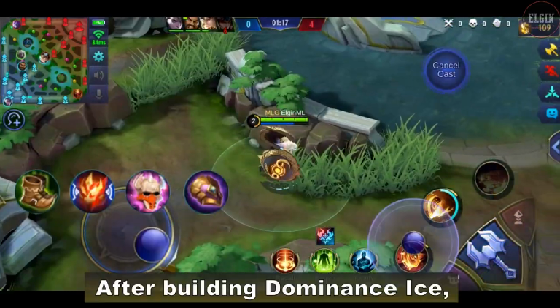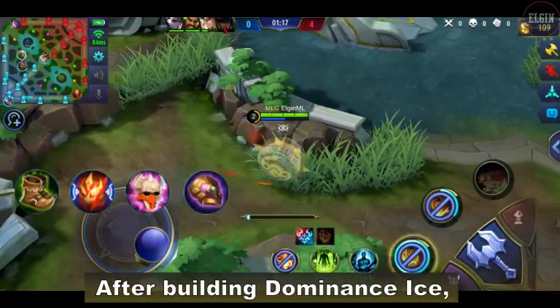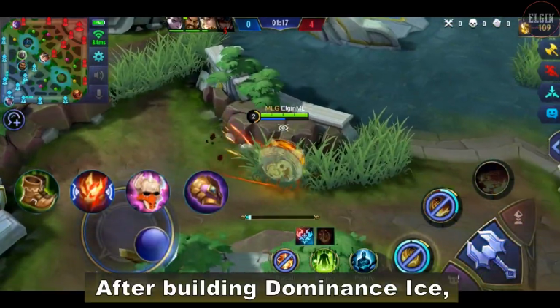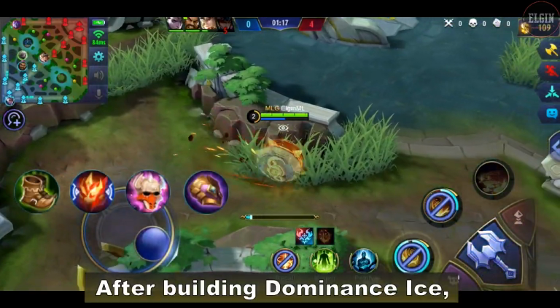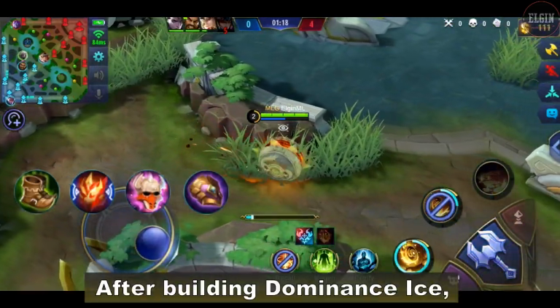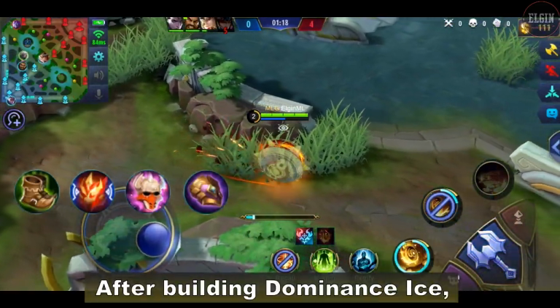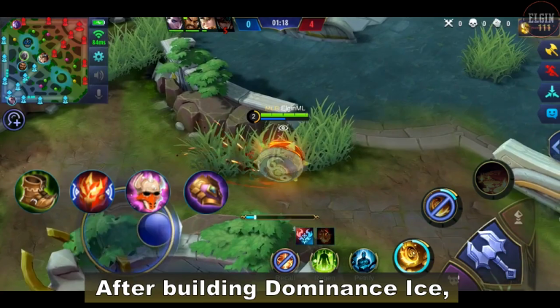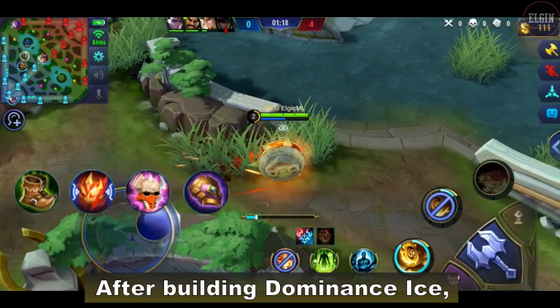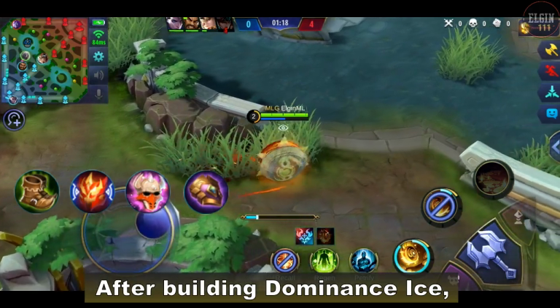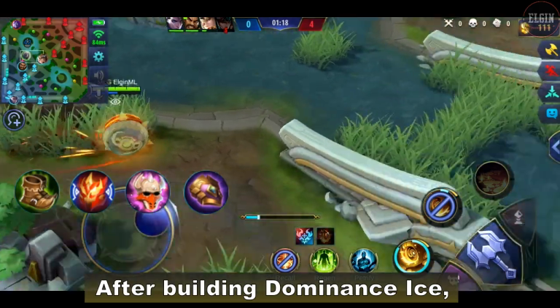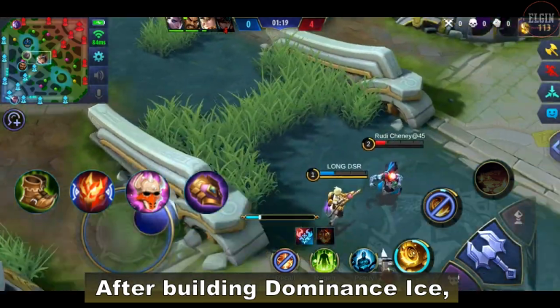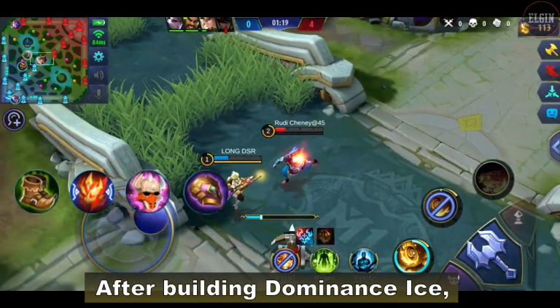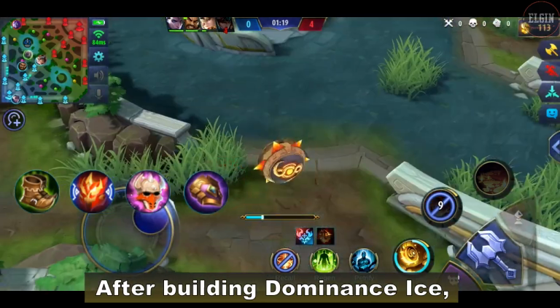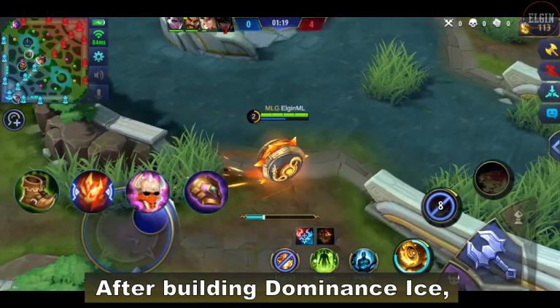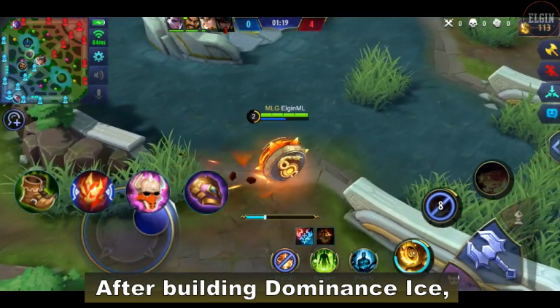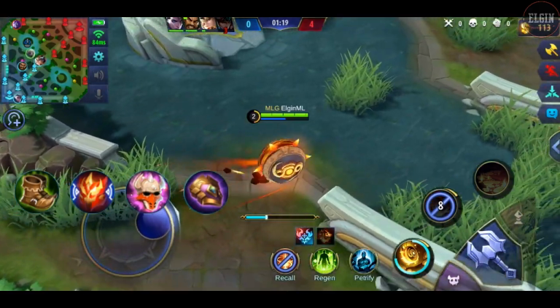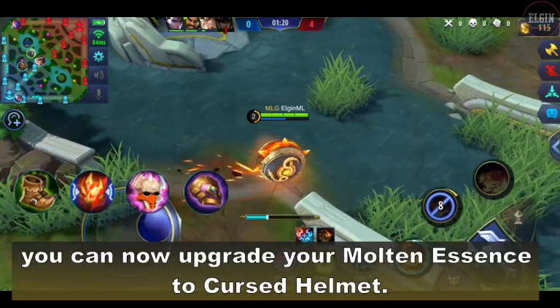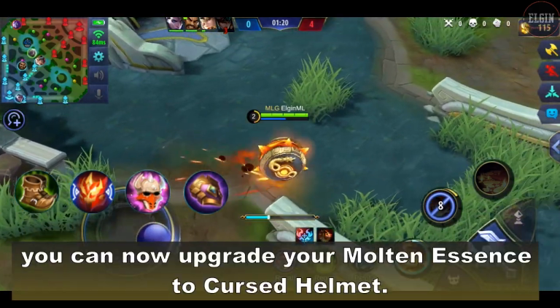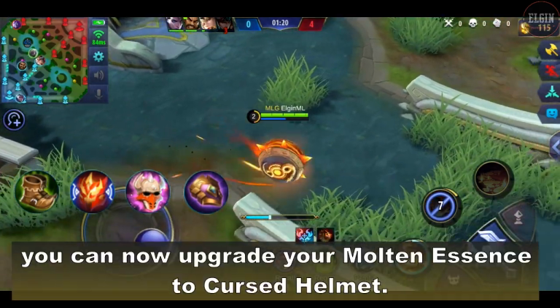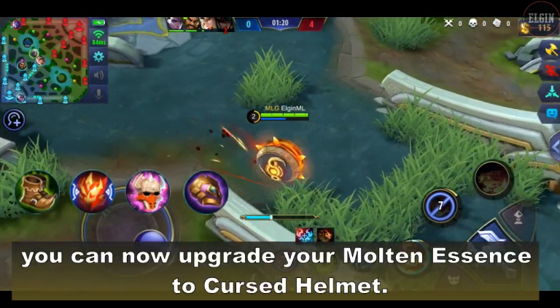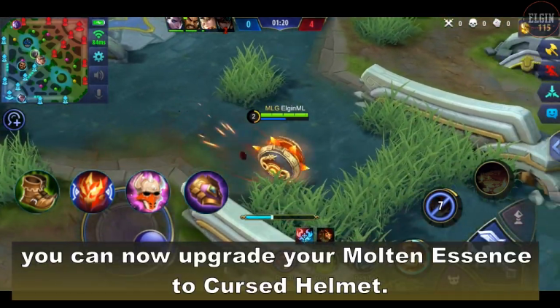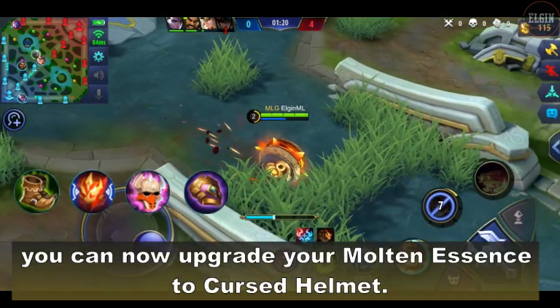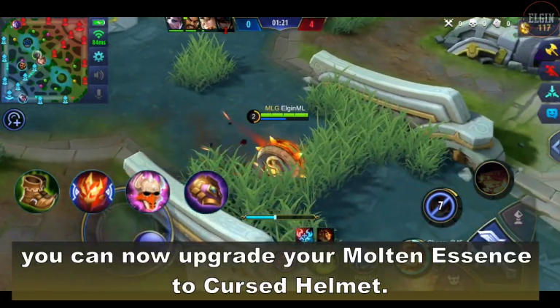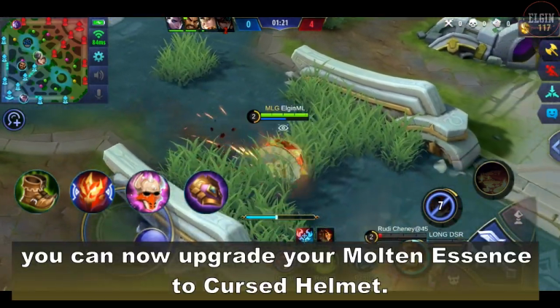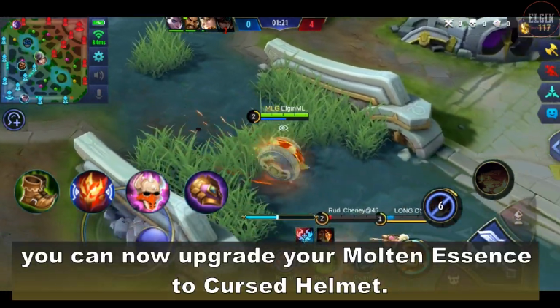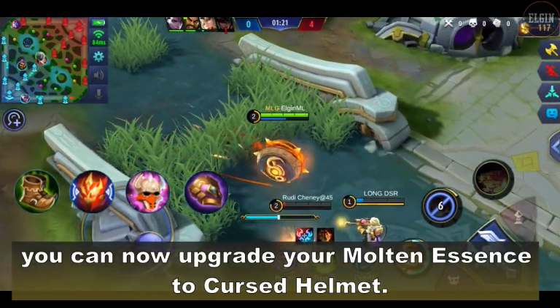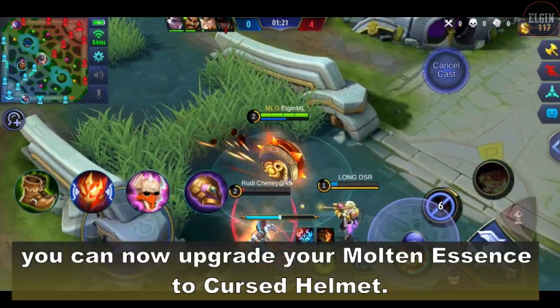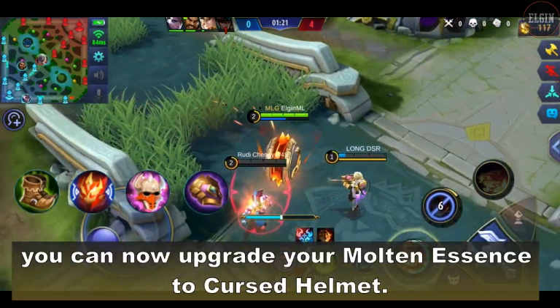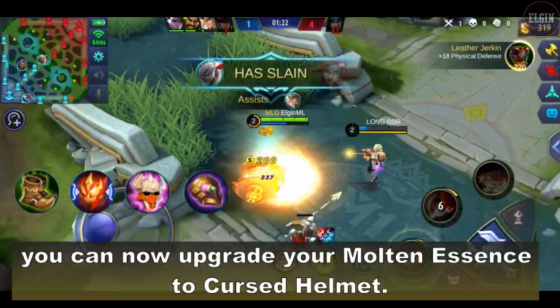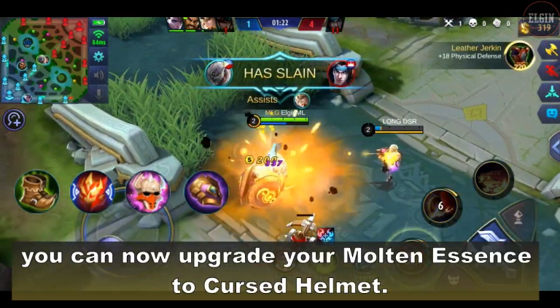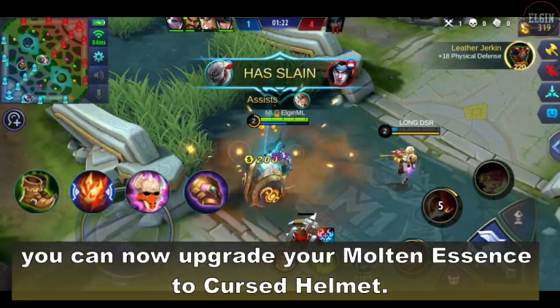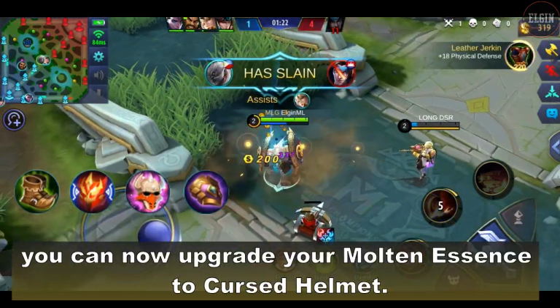After building dominance eyes, you can now upgrade your molten essence to cursed helmet.